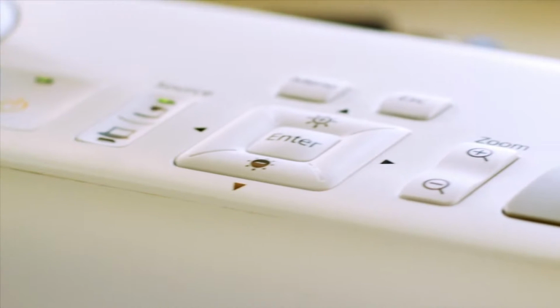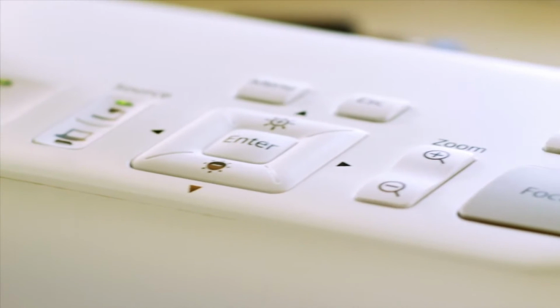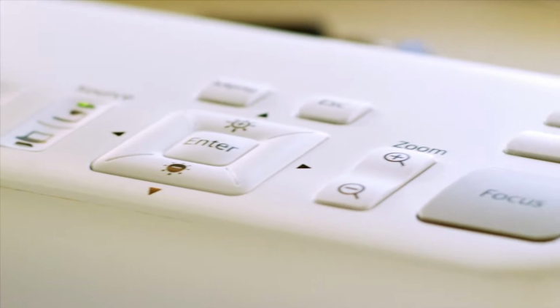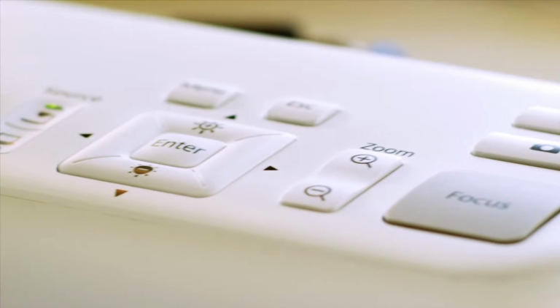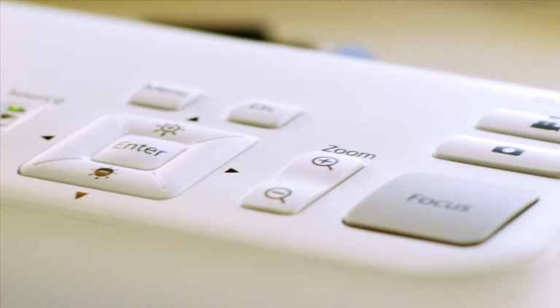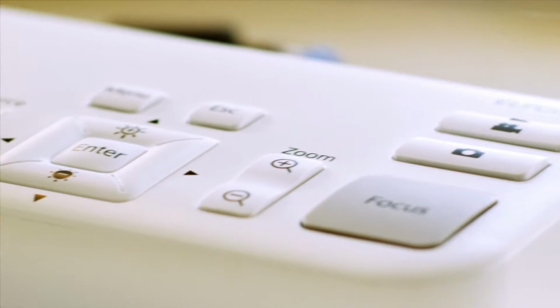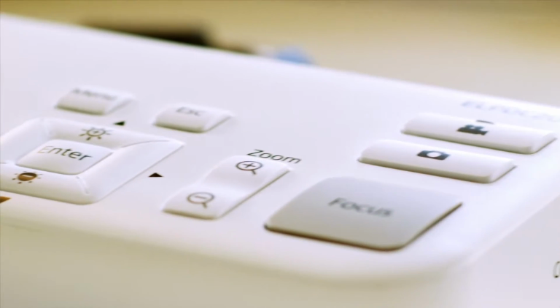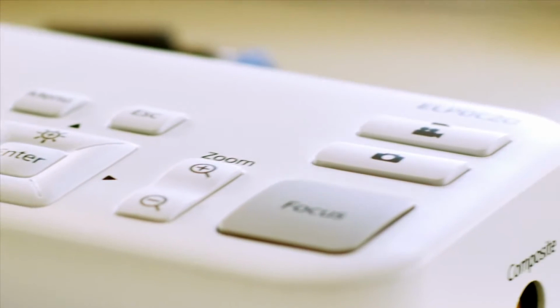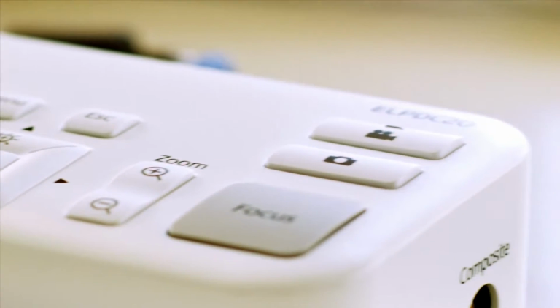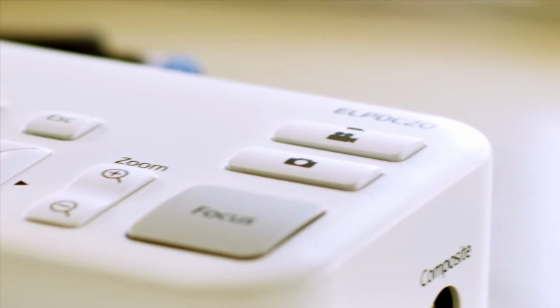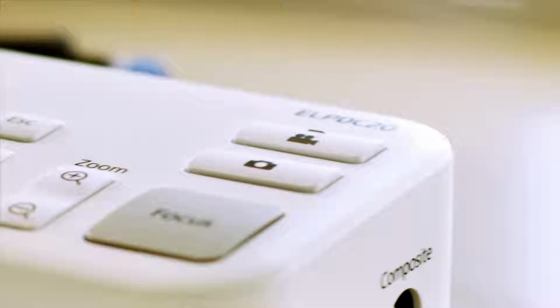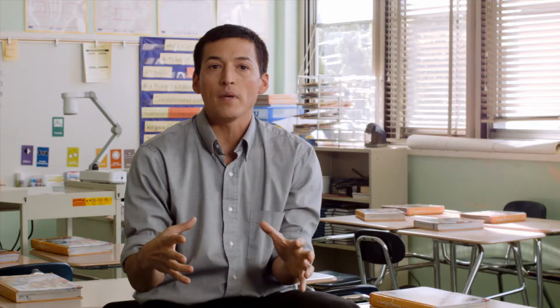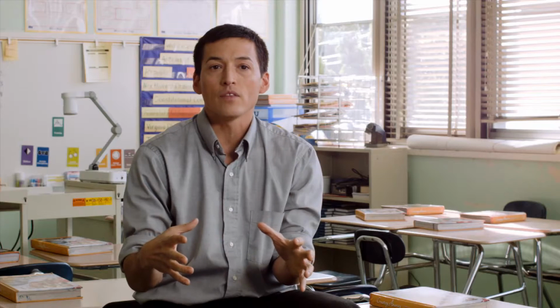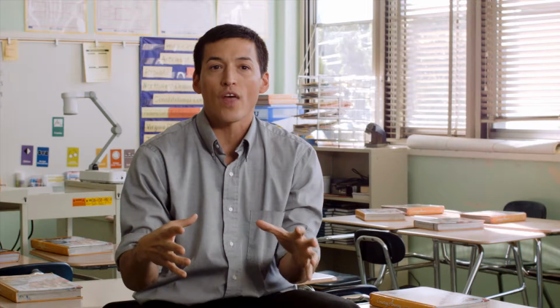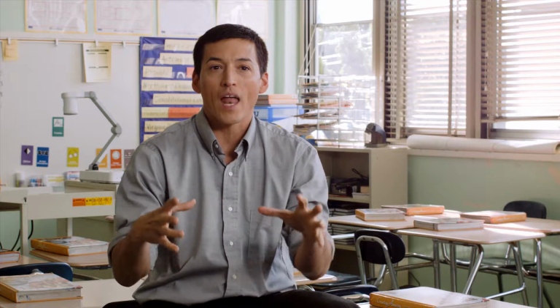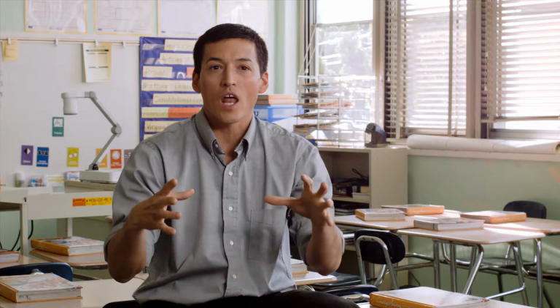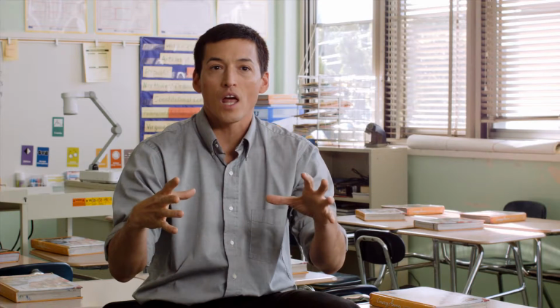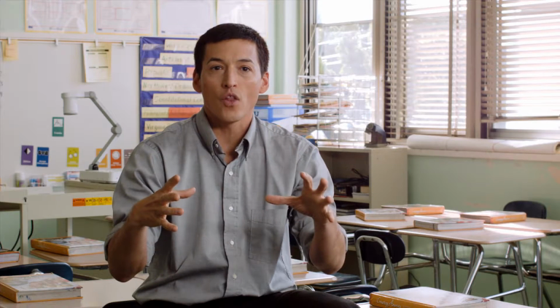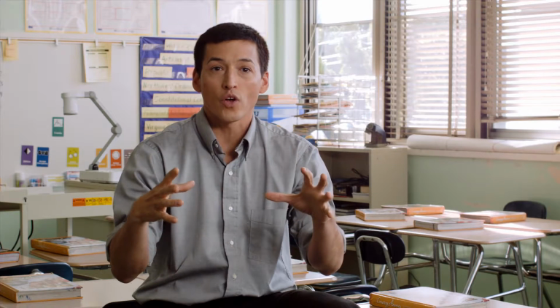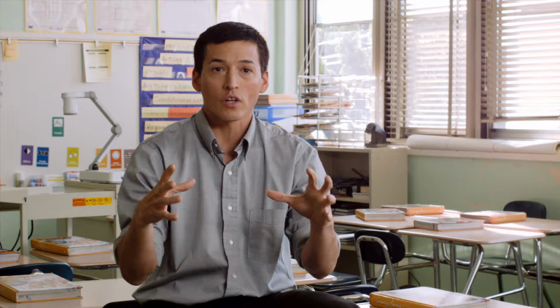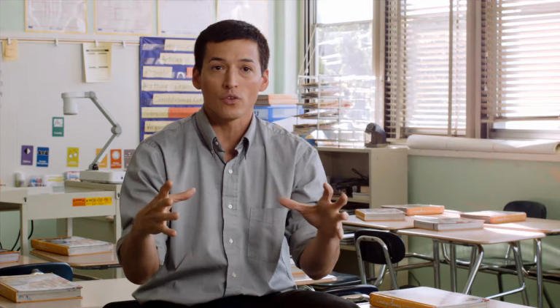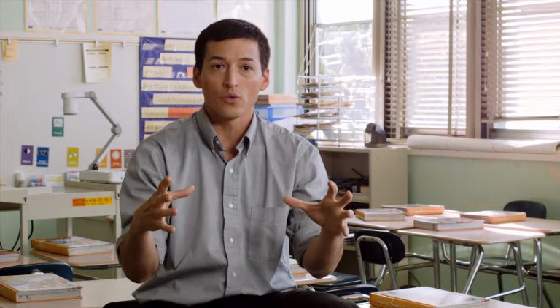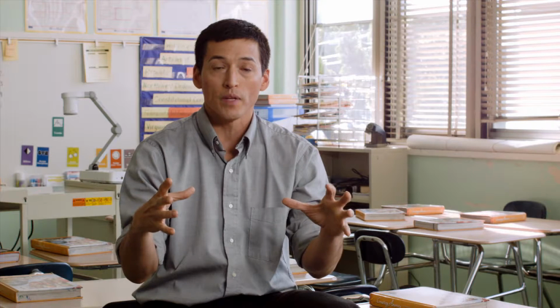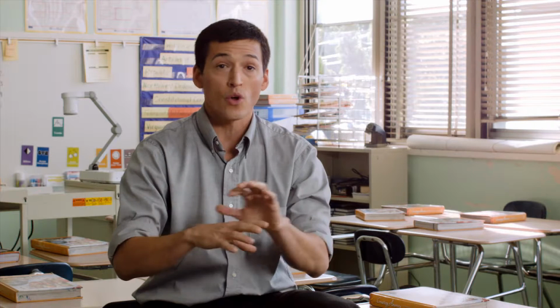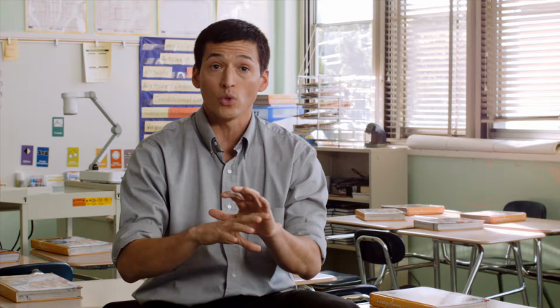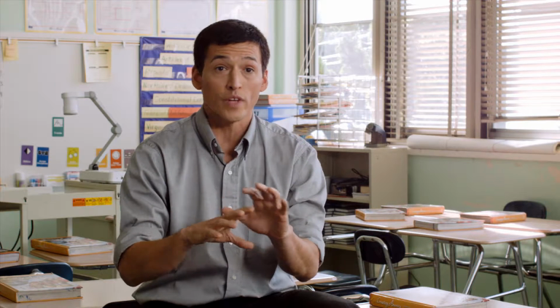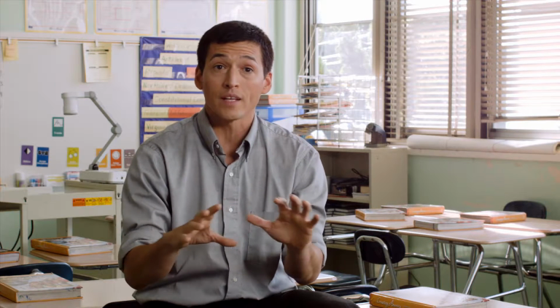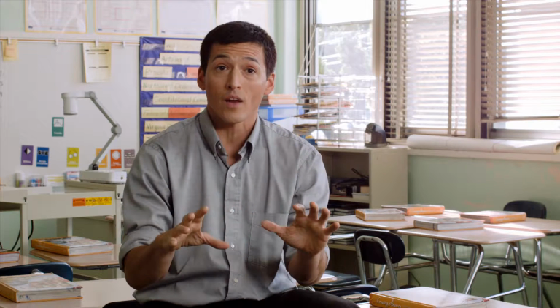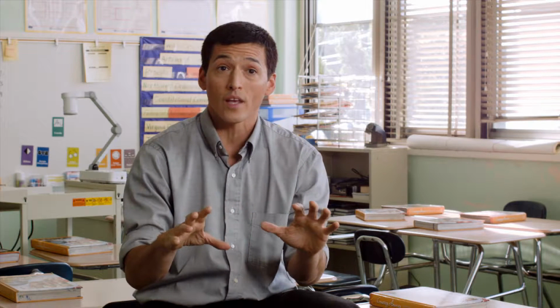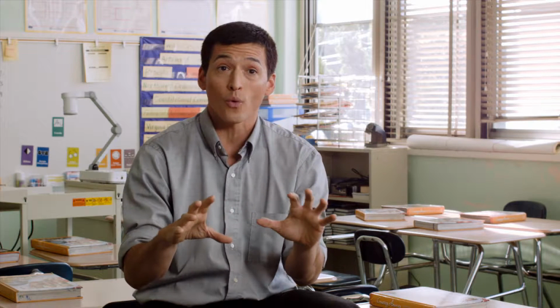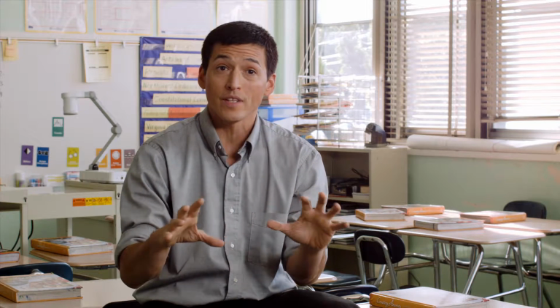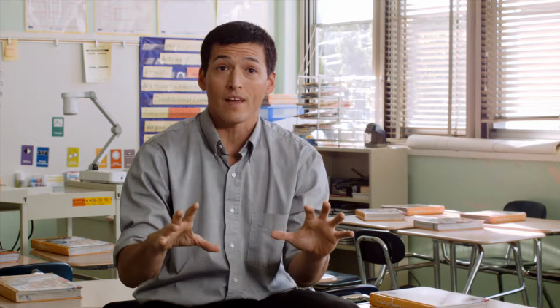It has what they call optical zoom. Basically, that means that the closer you zoom in, you don't lose any clarity or detail.